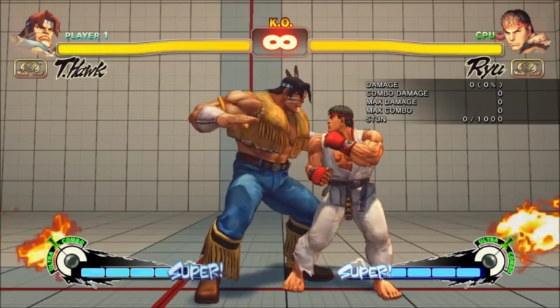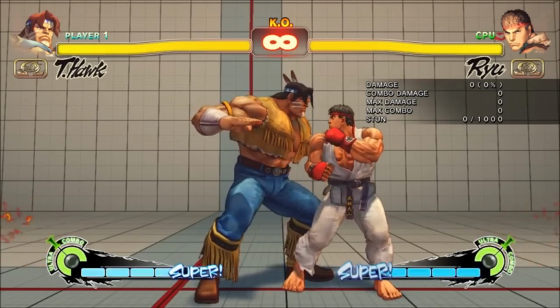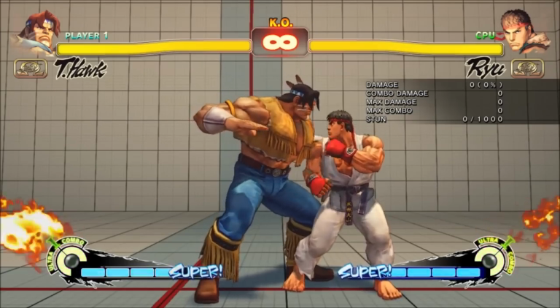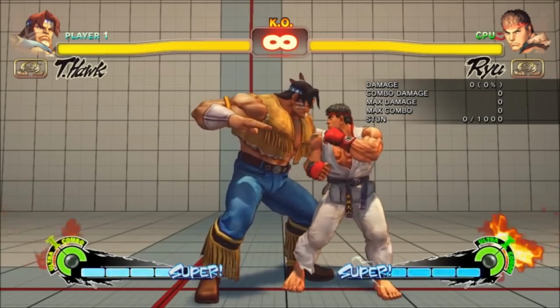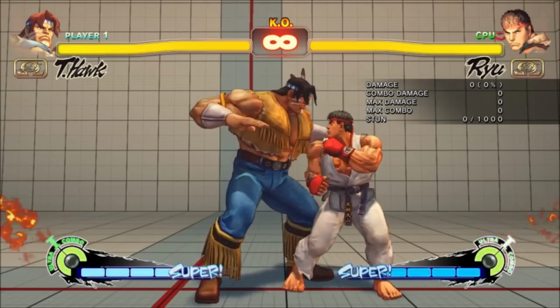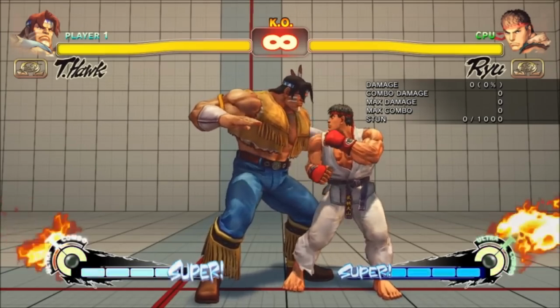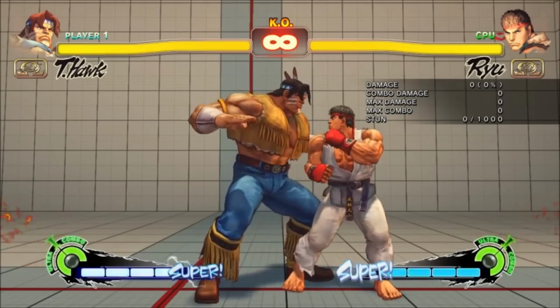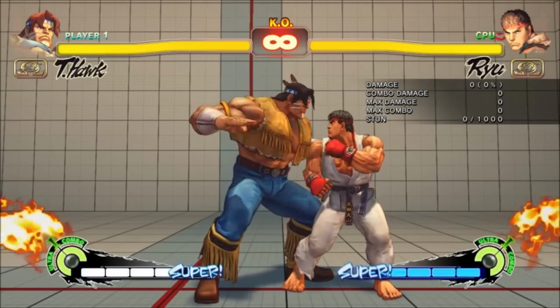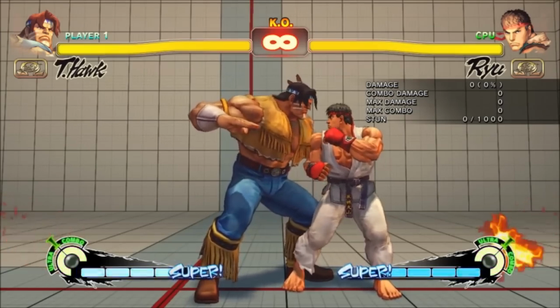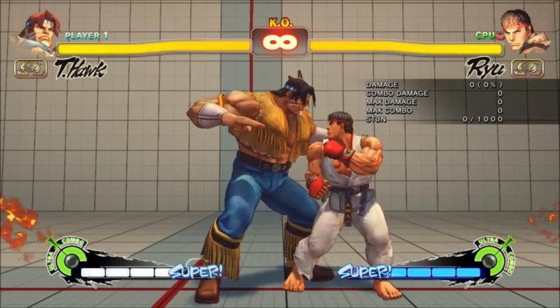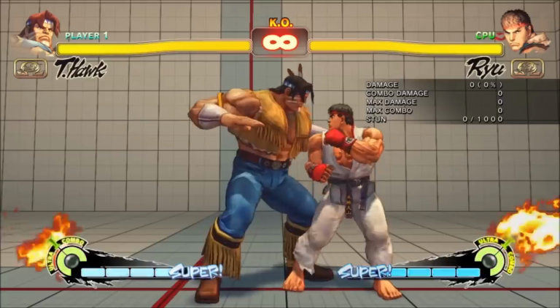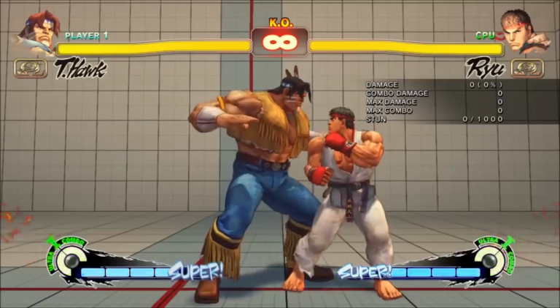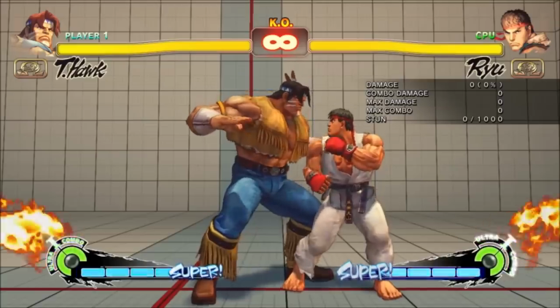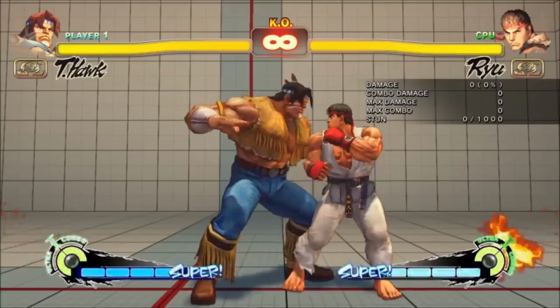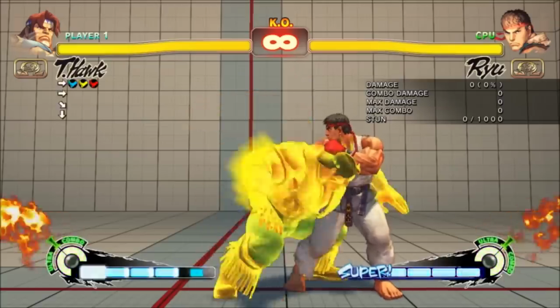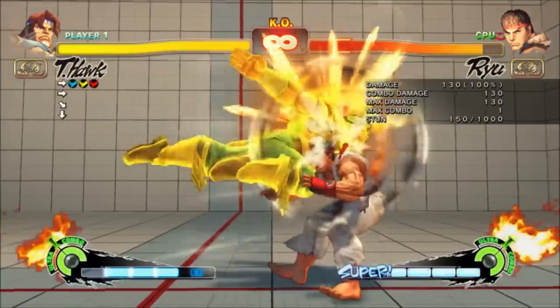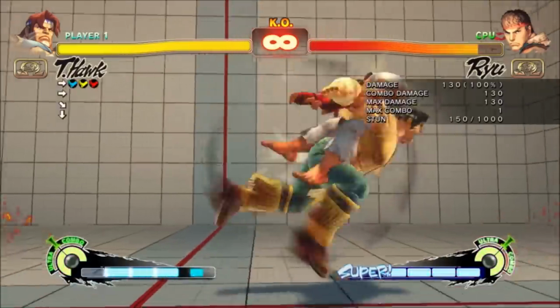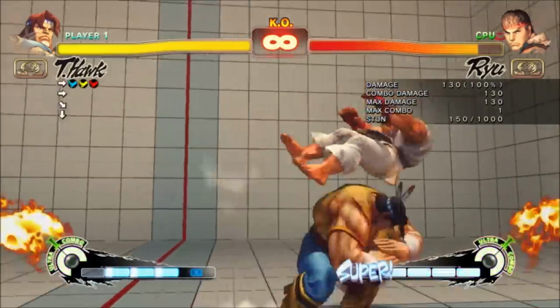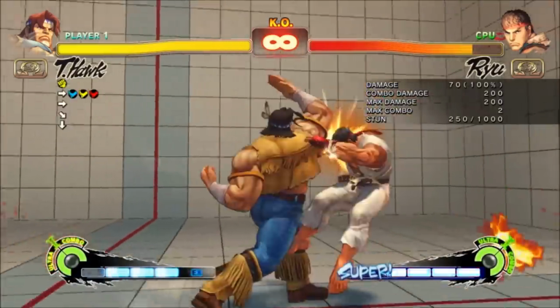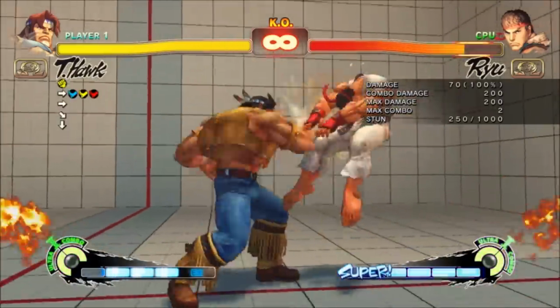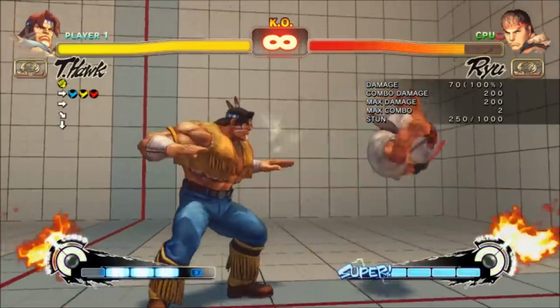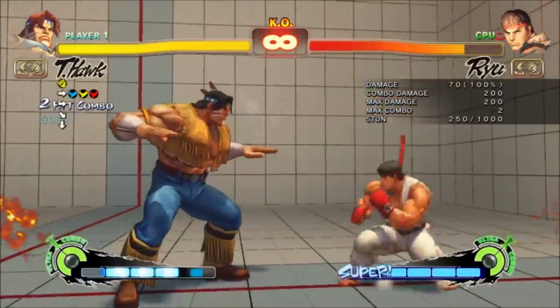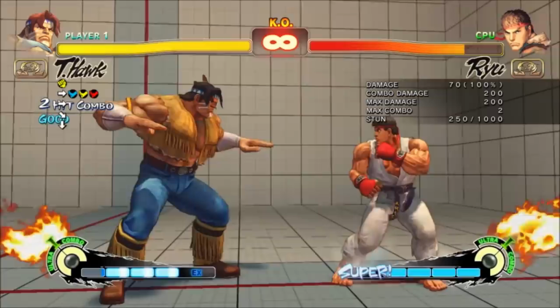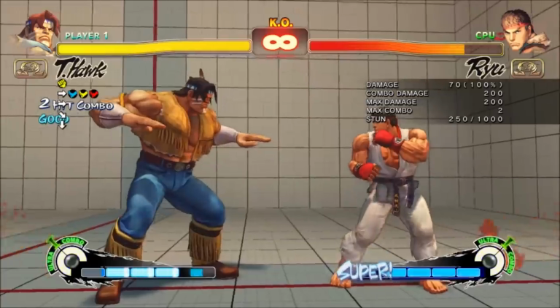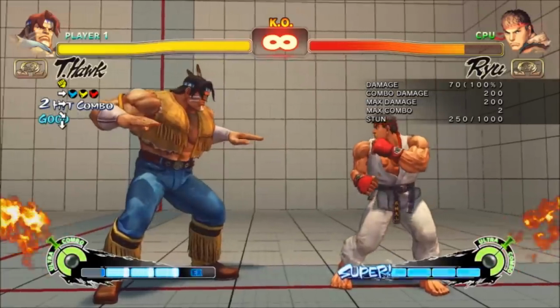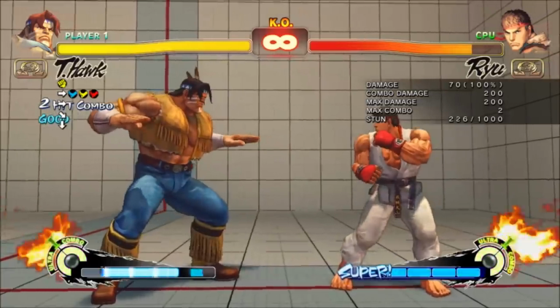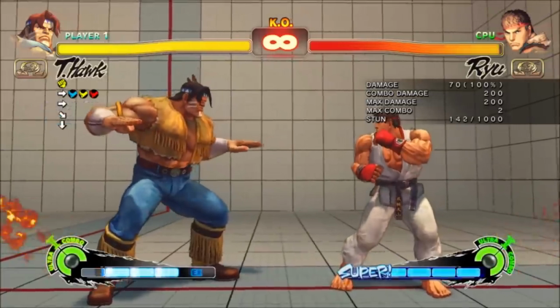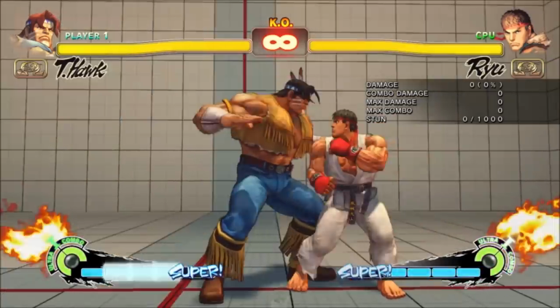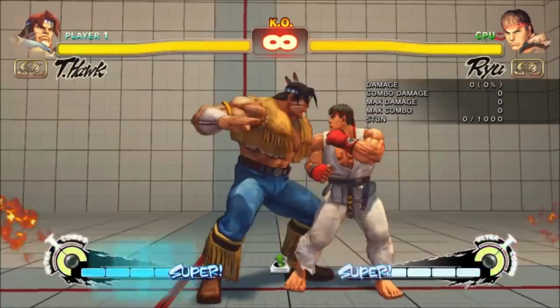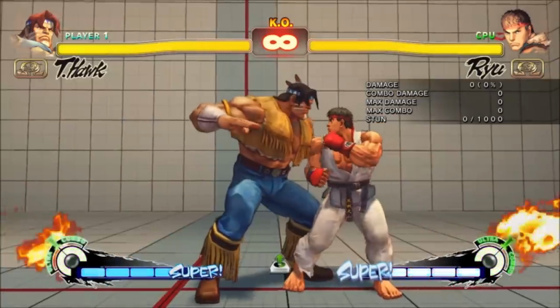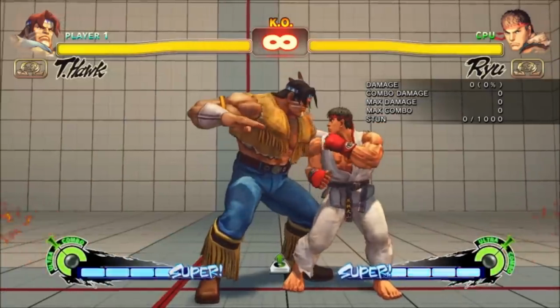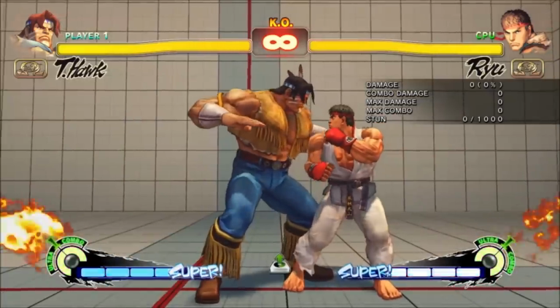All are good after most EX Spire or corner Close Roundhouse combos. Strong does the most damage while Fierce inflicts the soft knockdown.